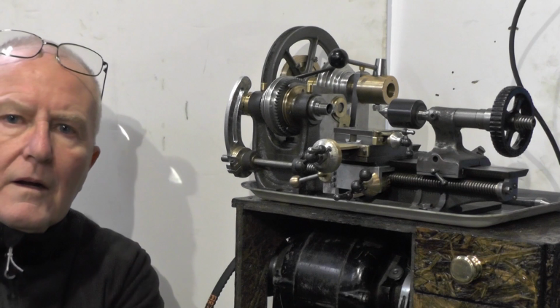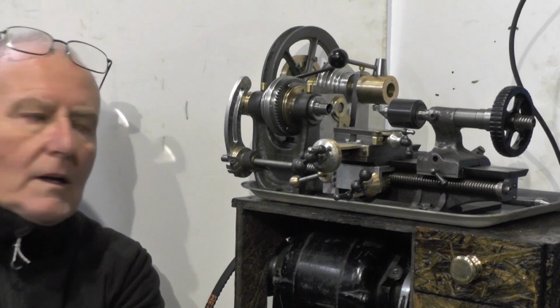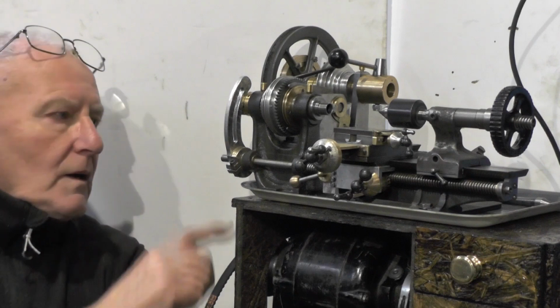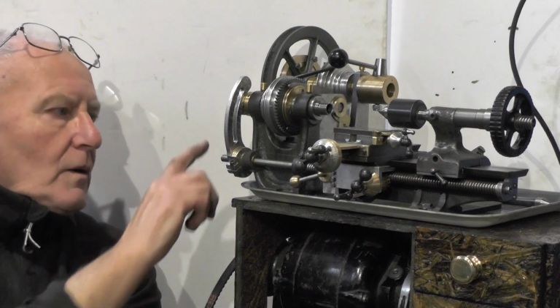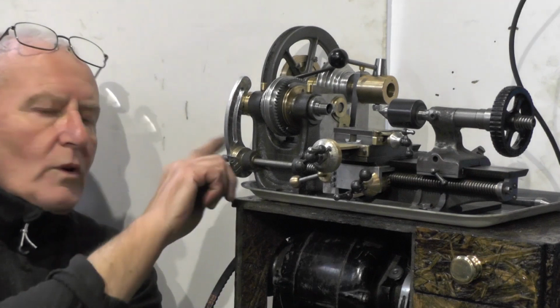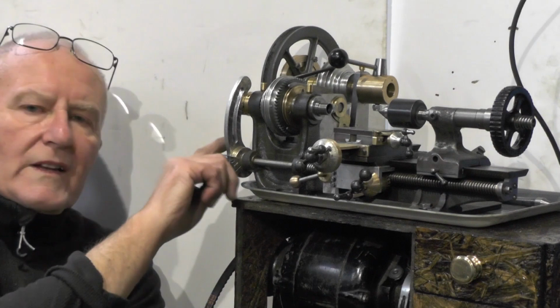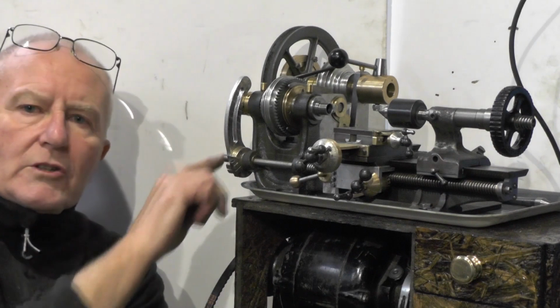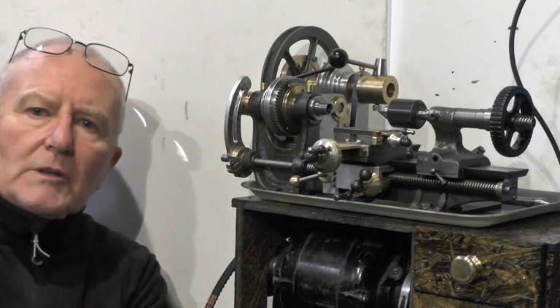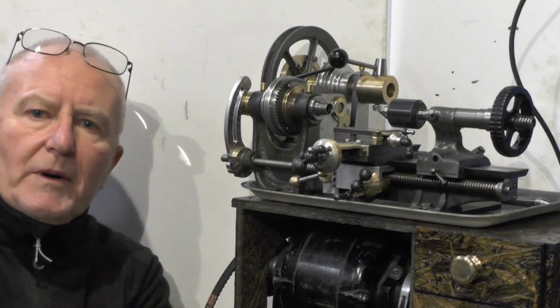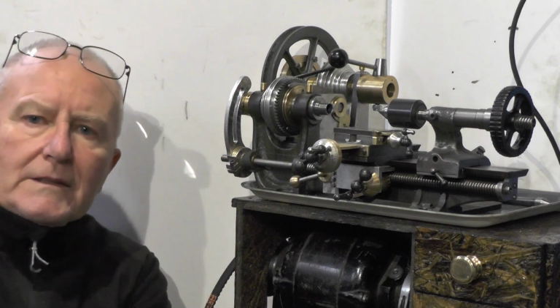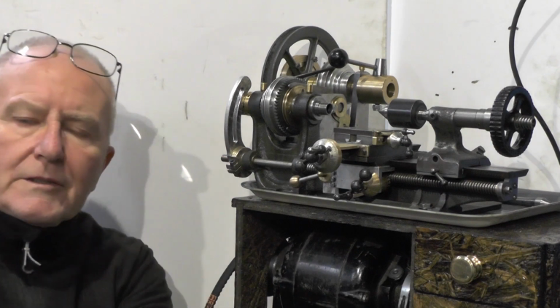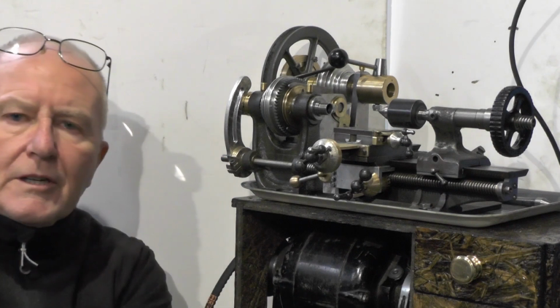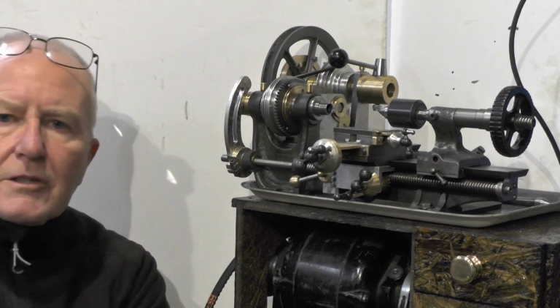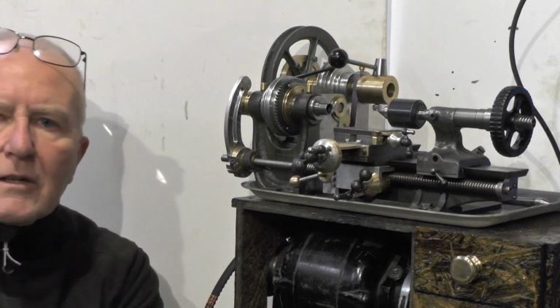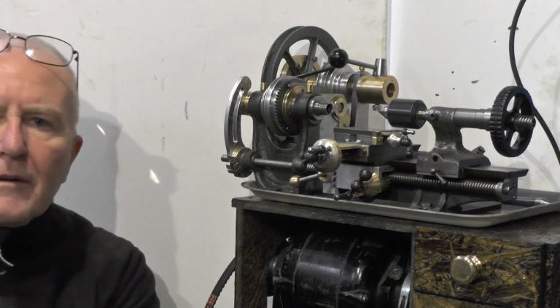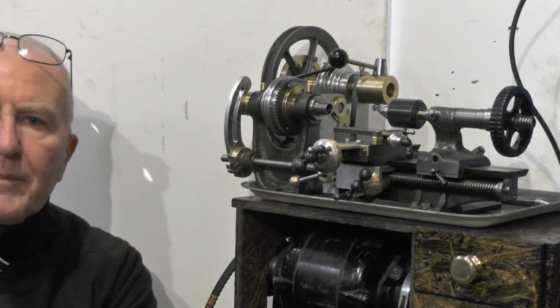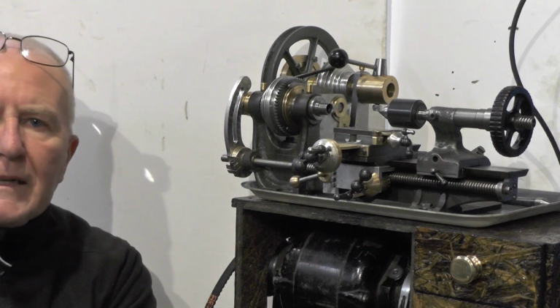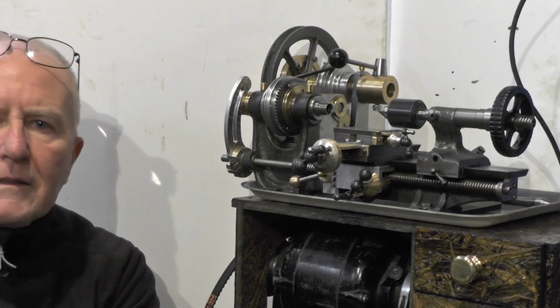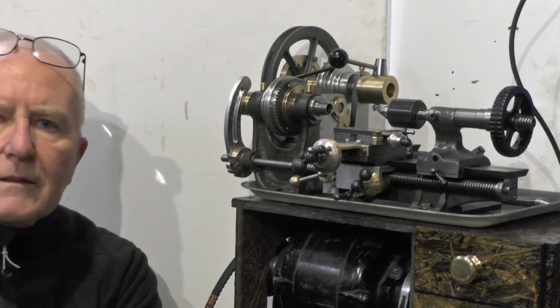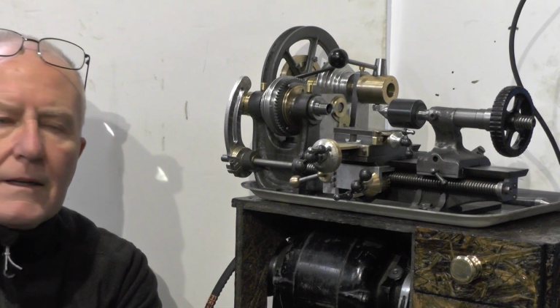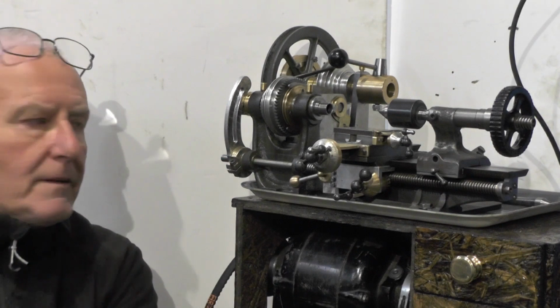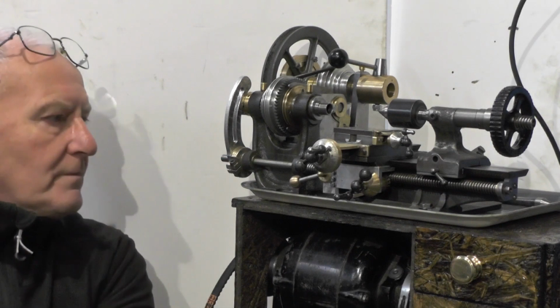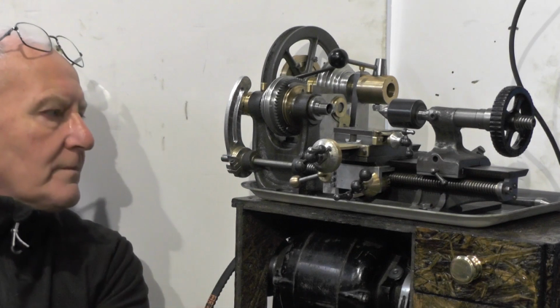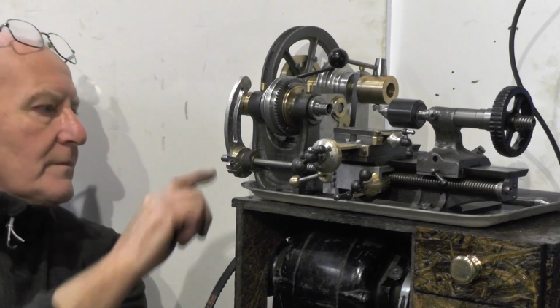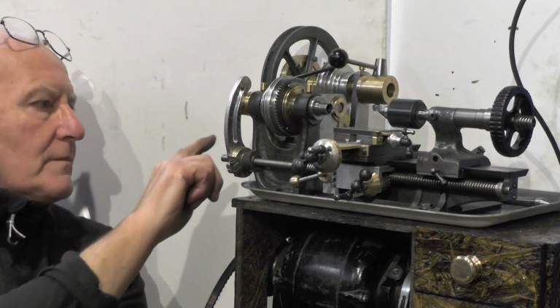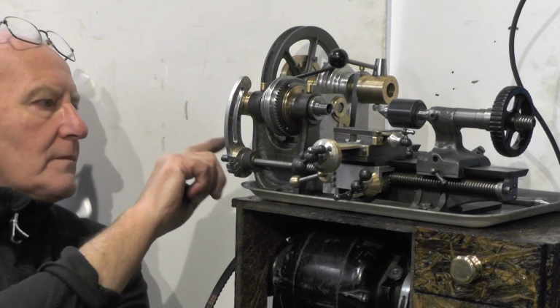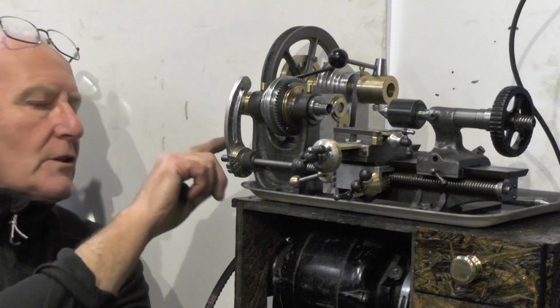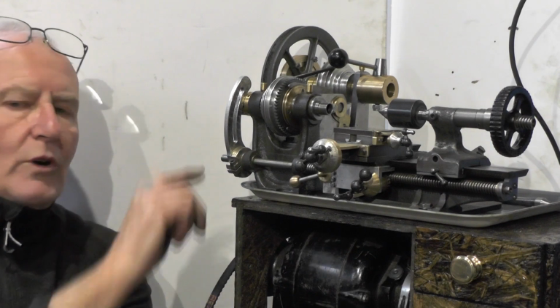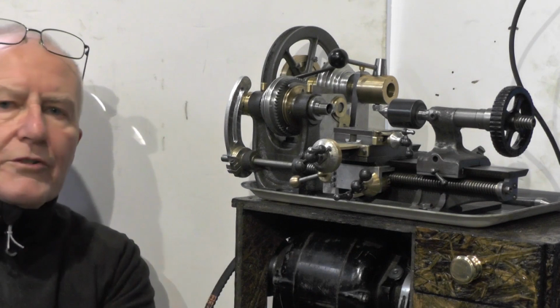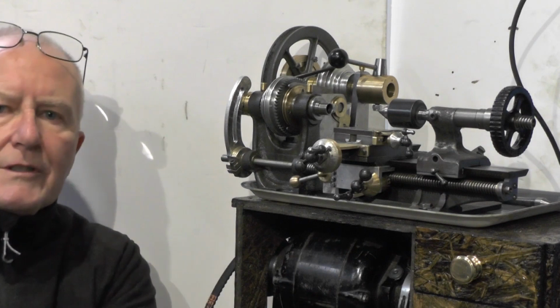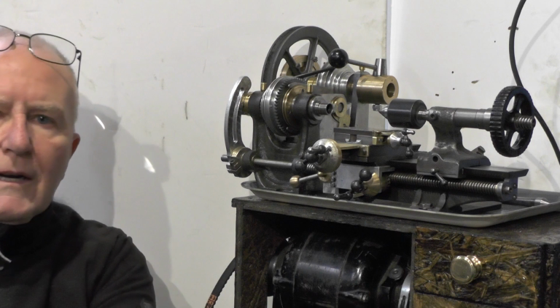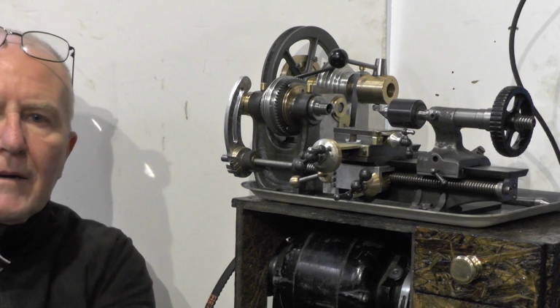Well, that's another part of that jigsaw completed — the quadrant arm.